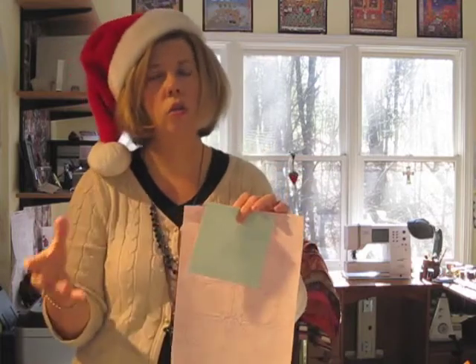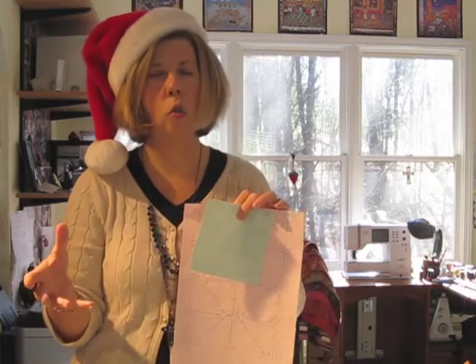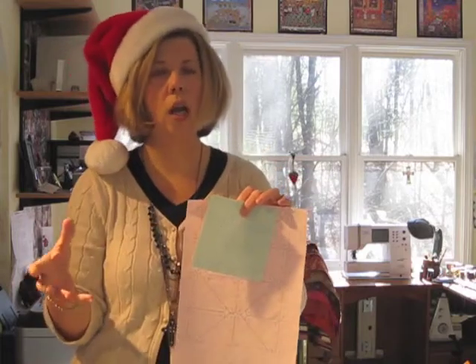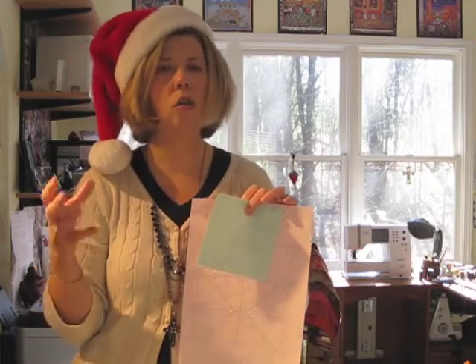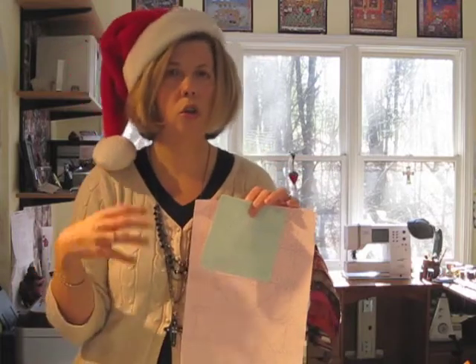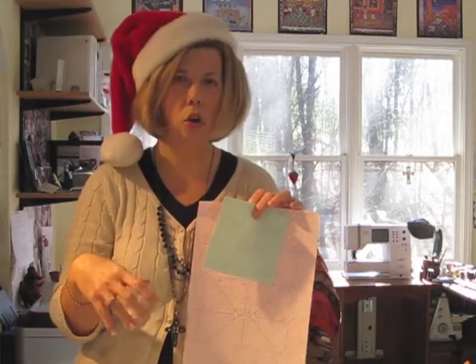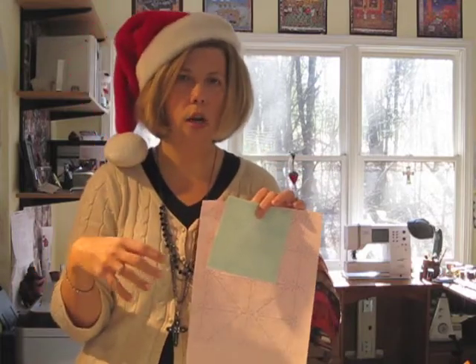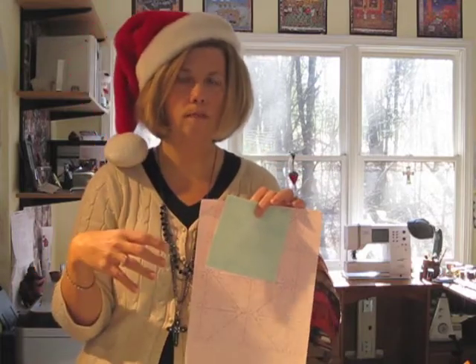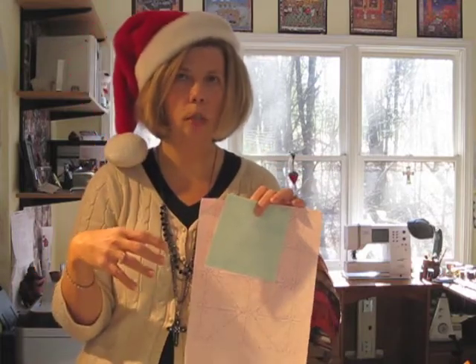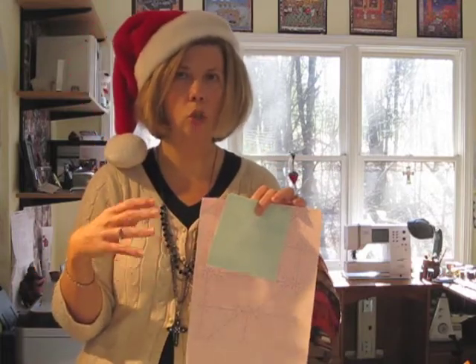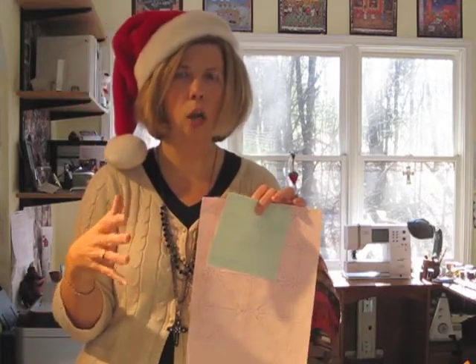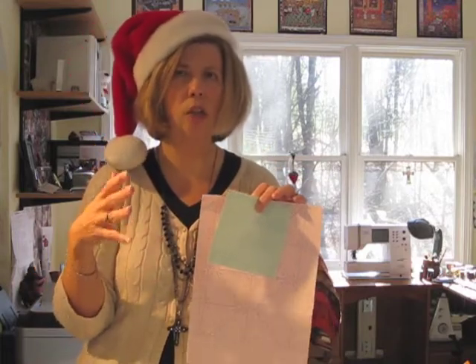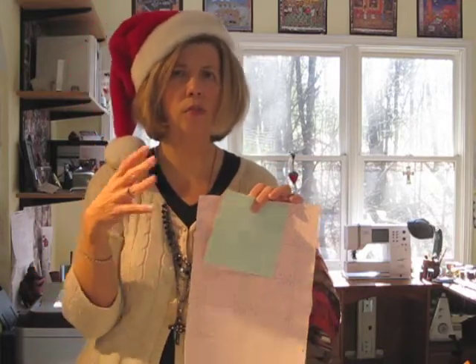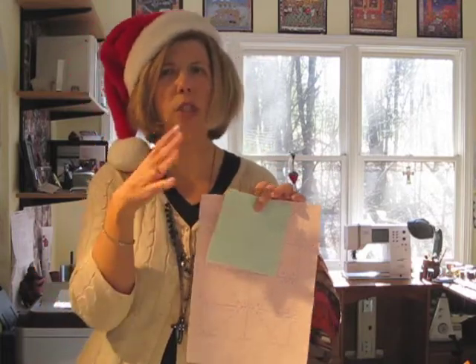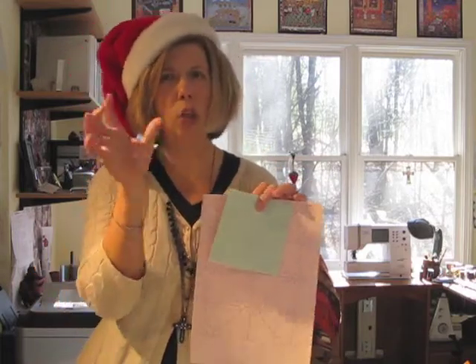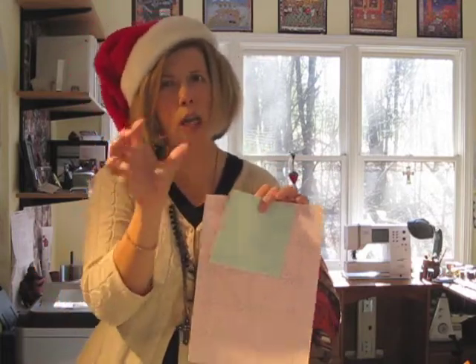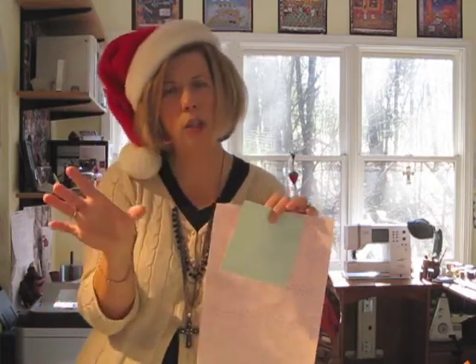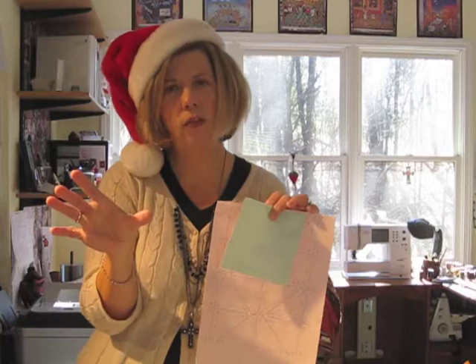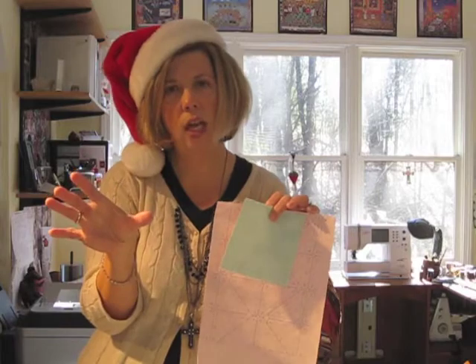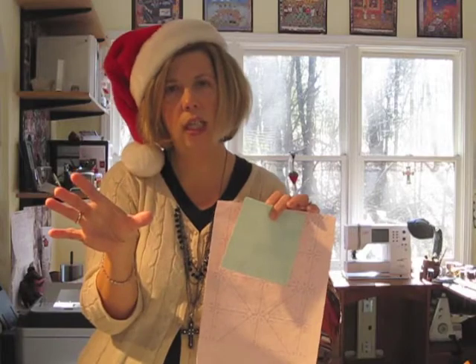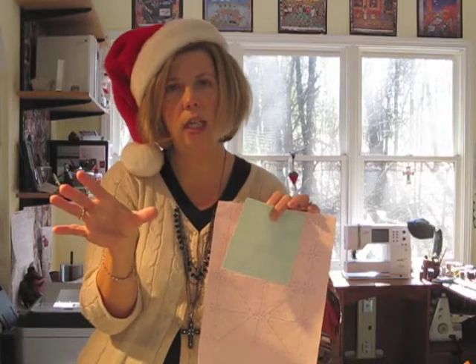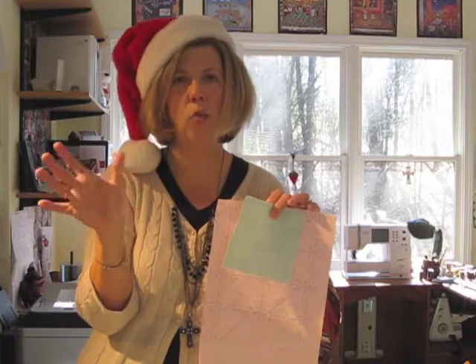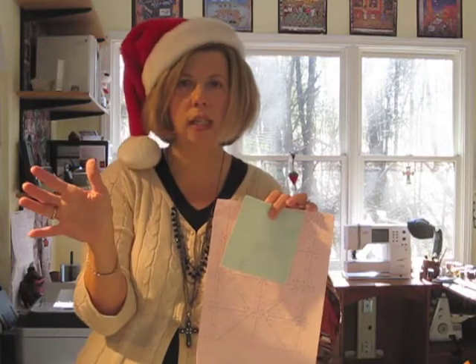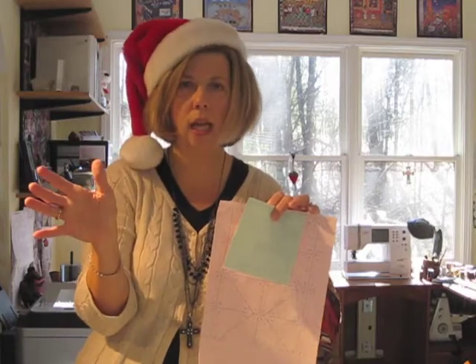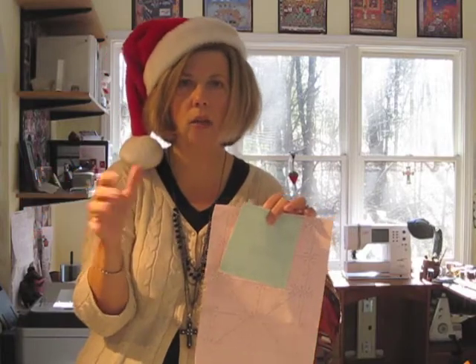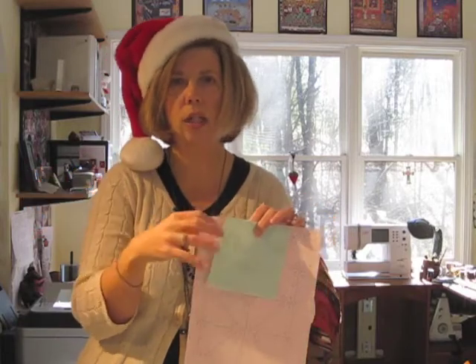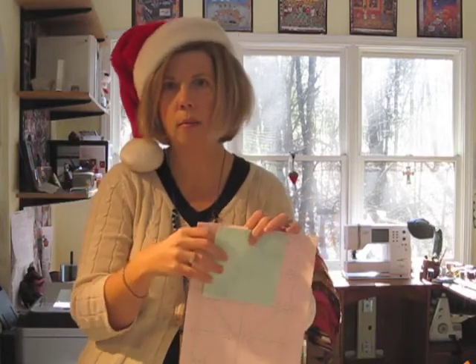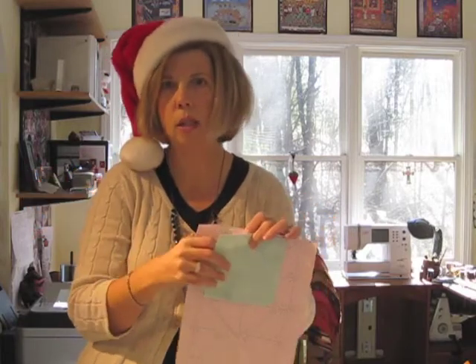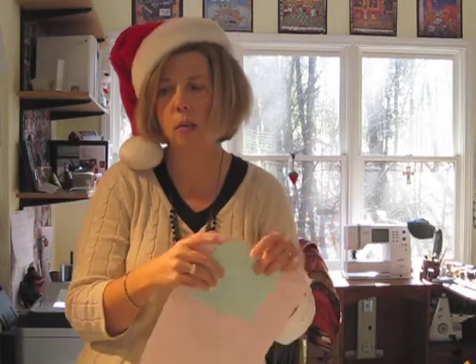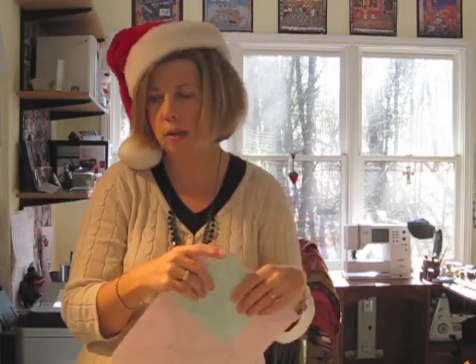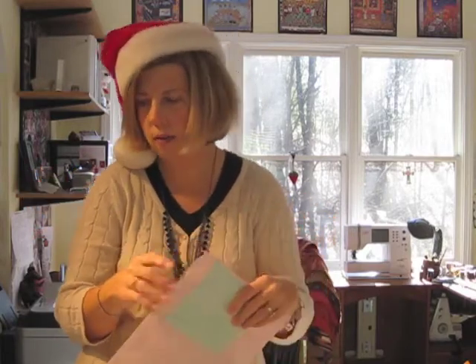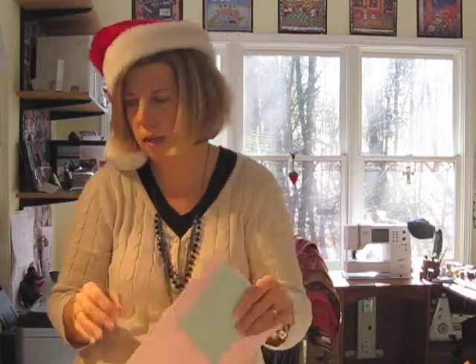Squares, triangles for flying geese, rectangles, diamonds — those kinds of things.